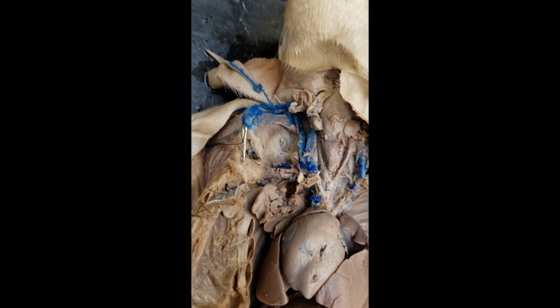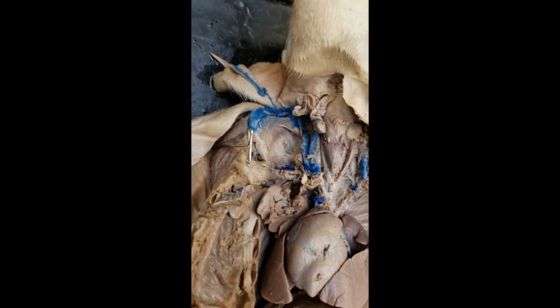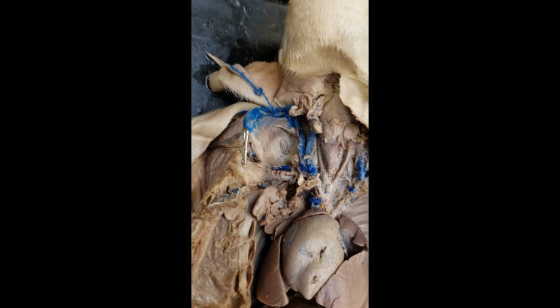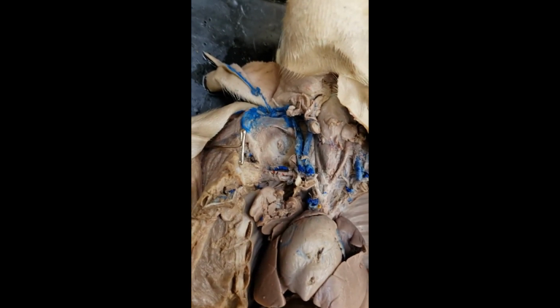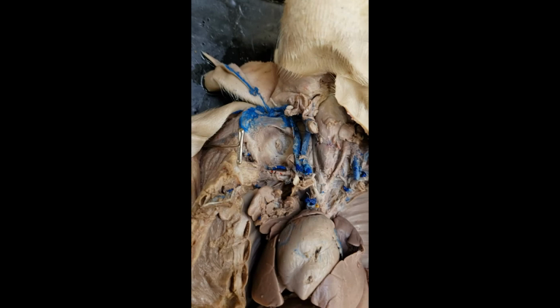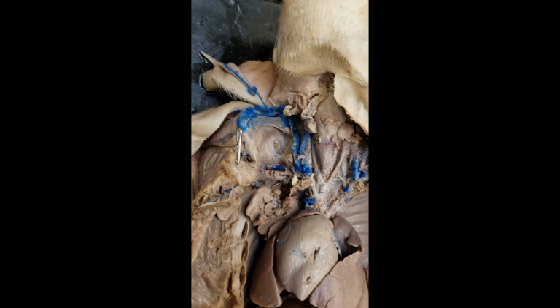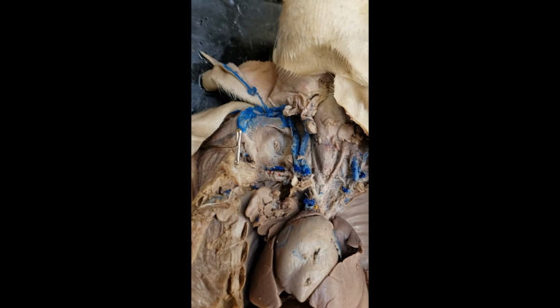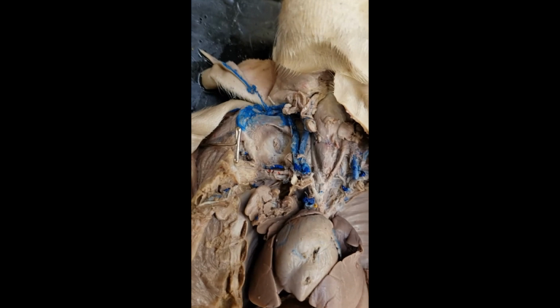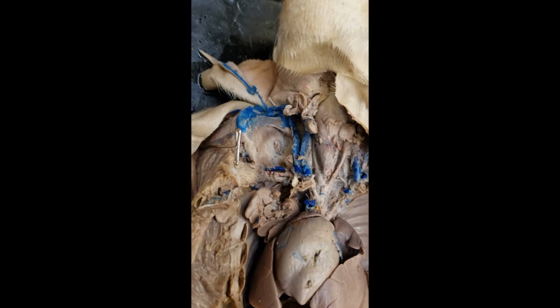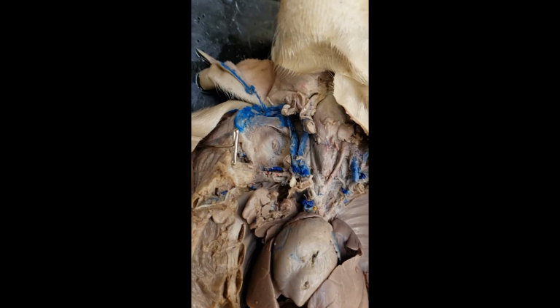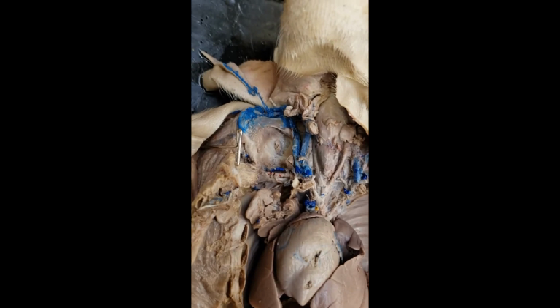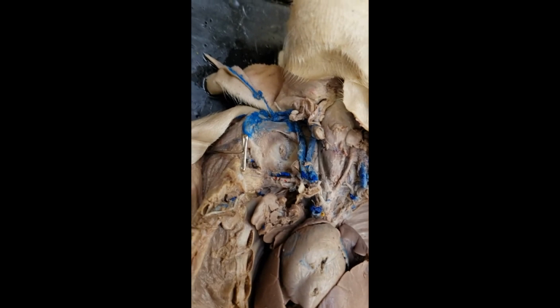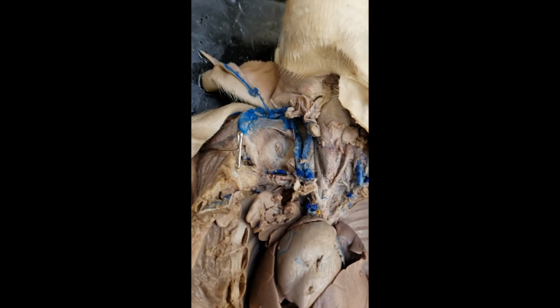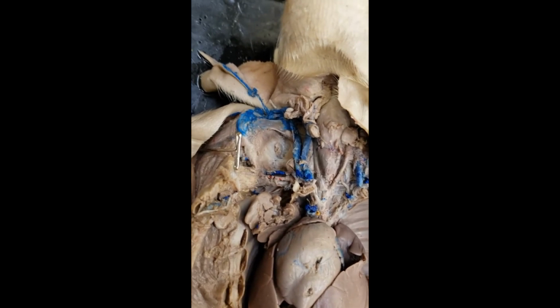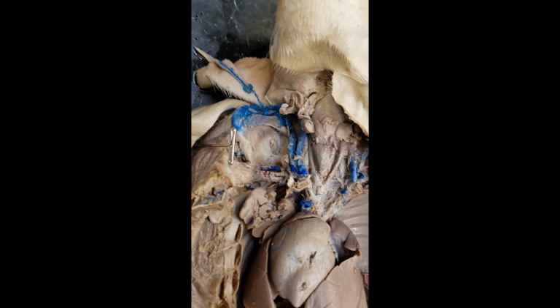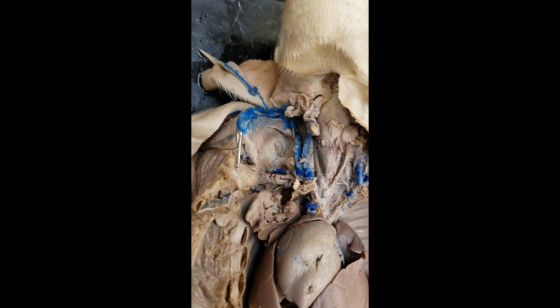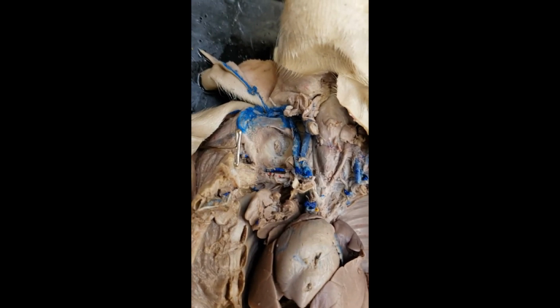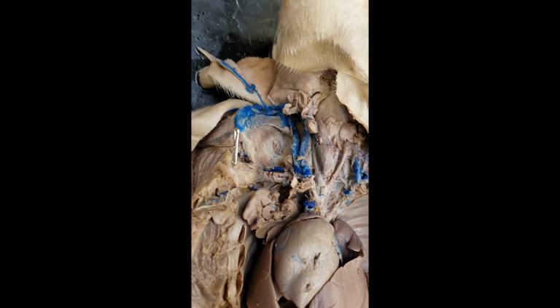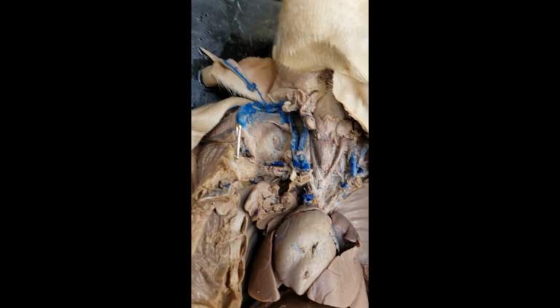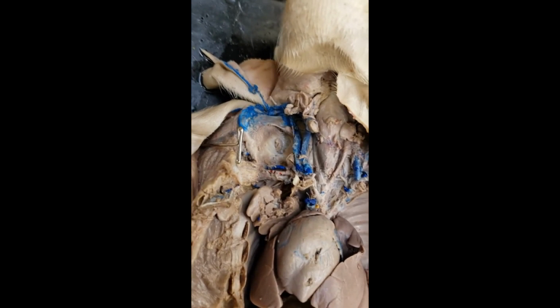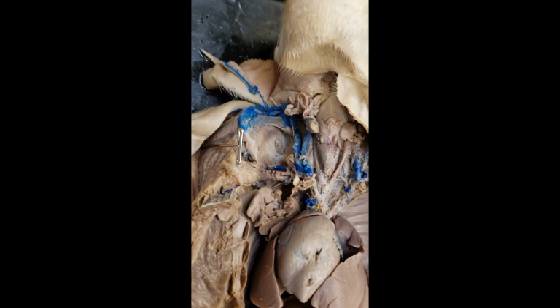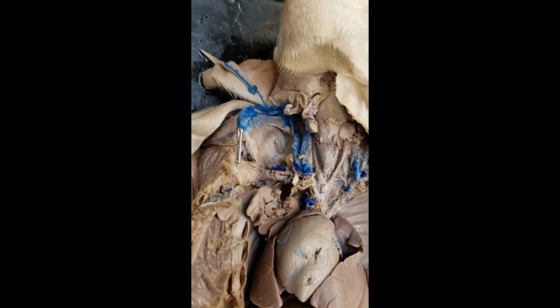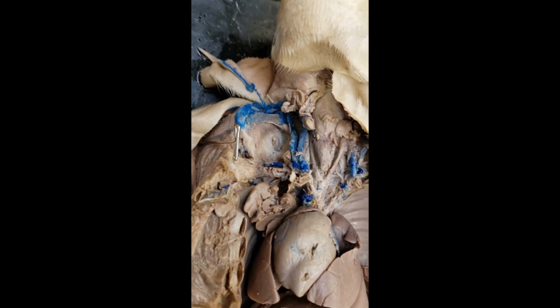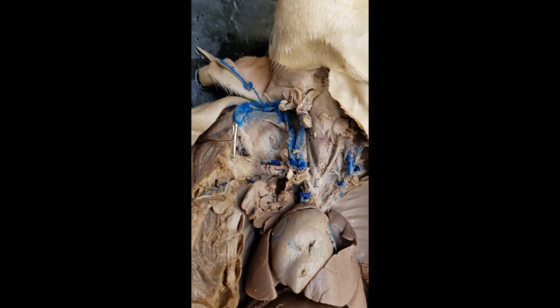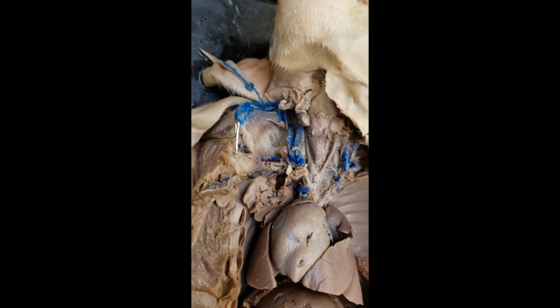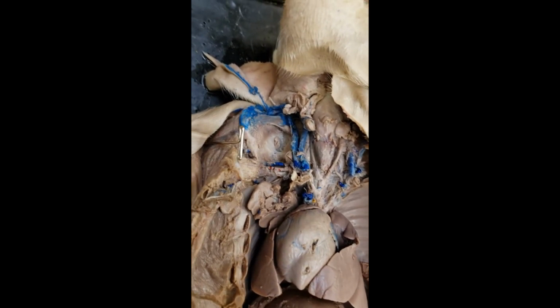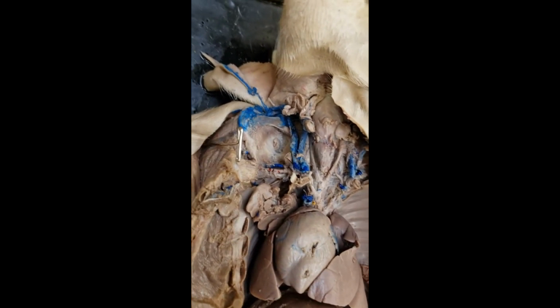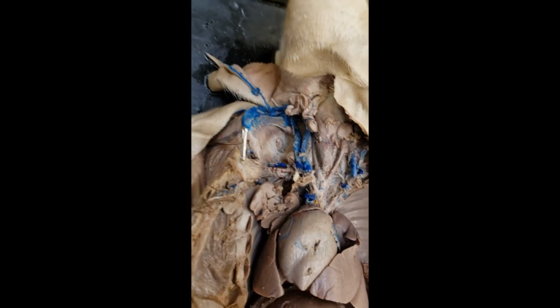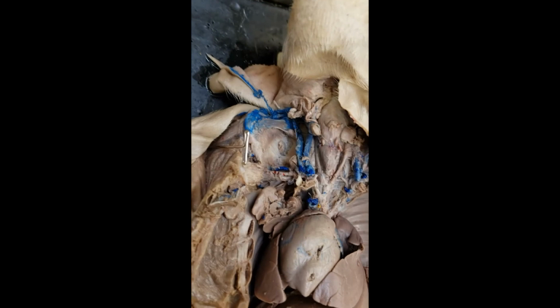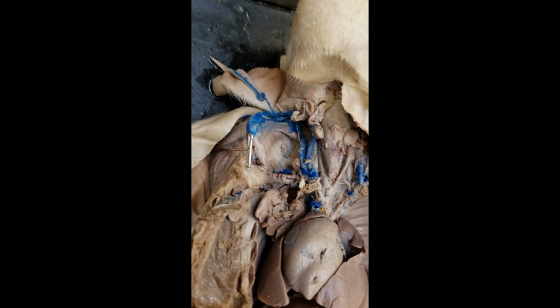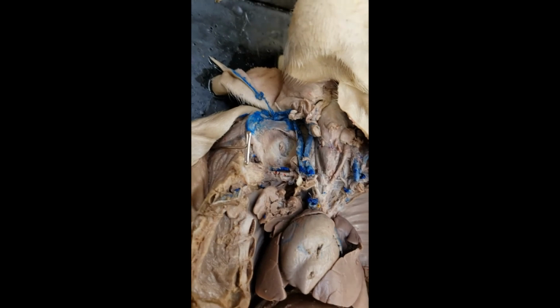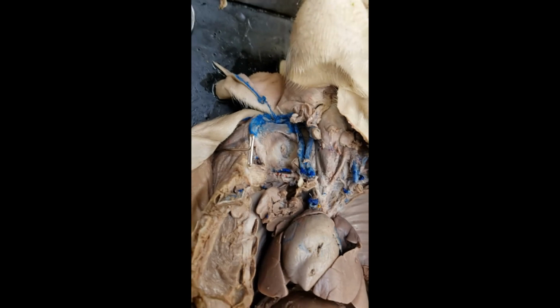We have two left — let's take this home. These are fun ones: the vena cavas. I'm going to start with the inferior vena cava.